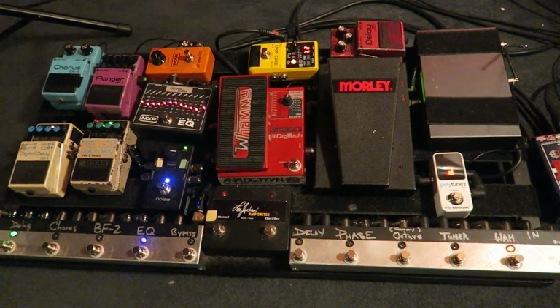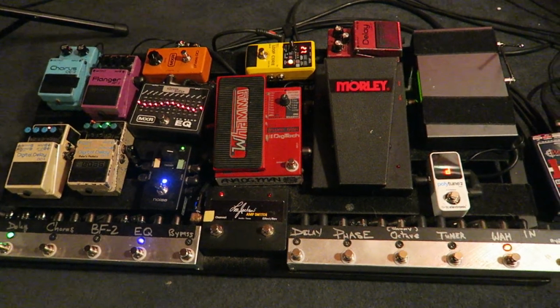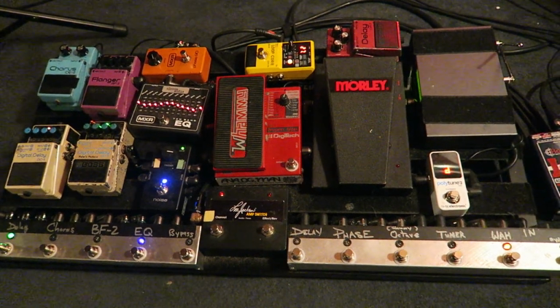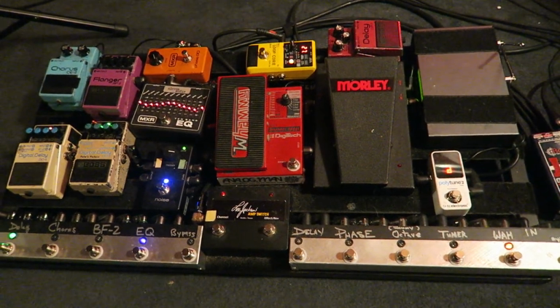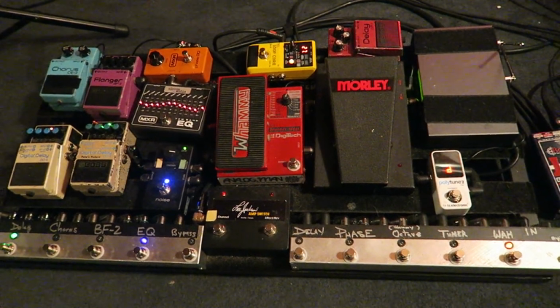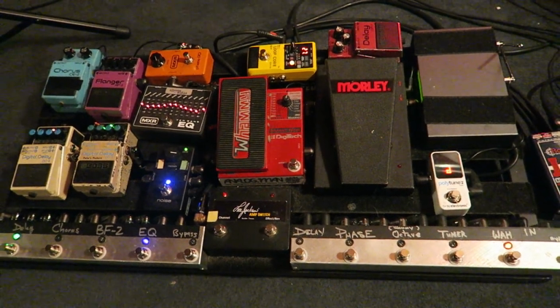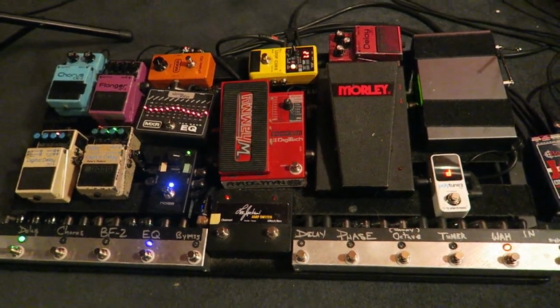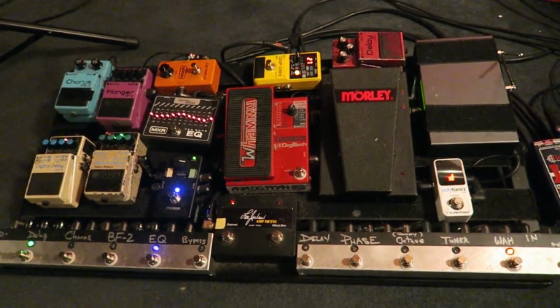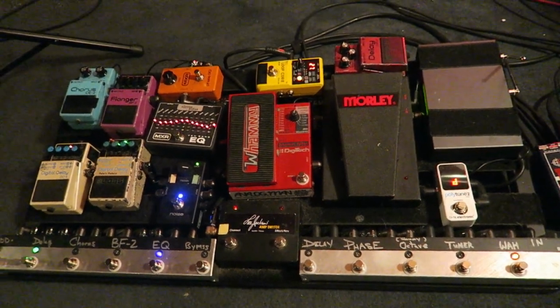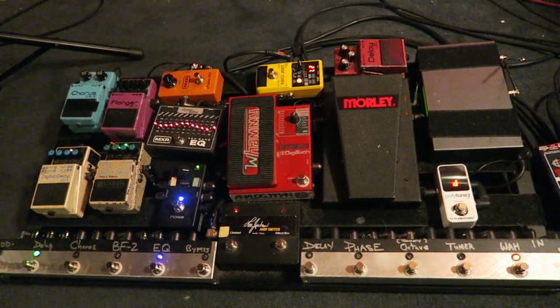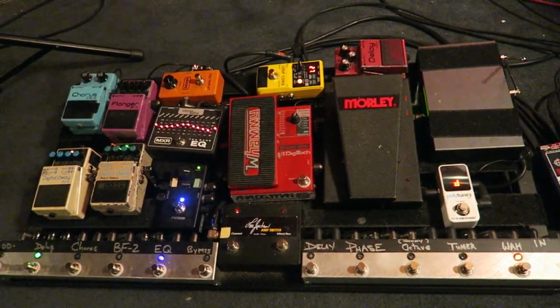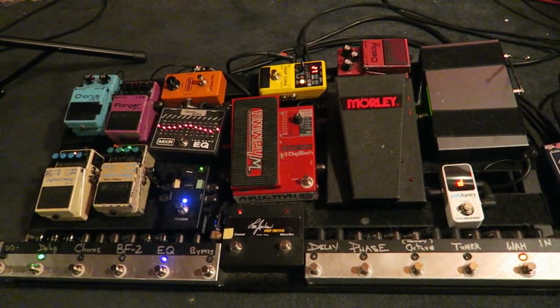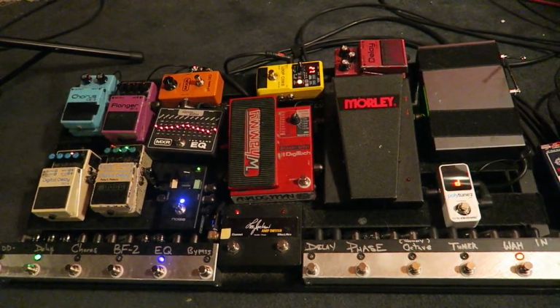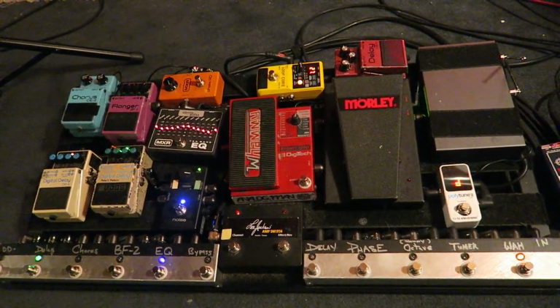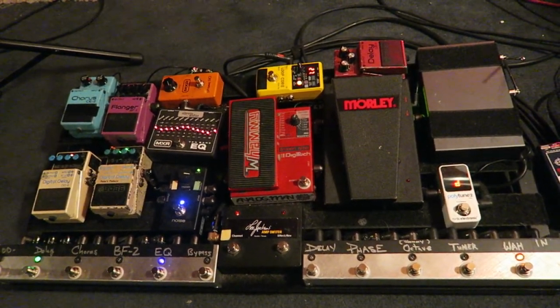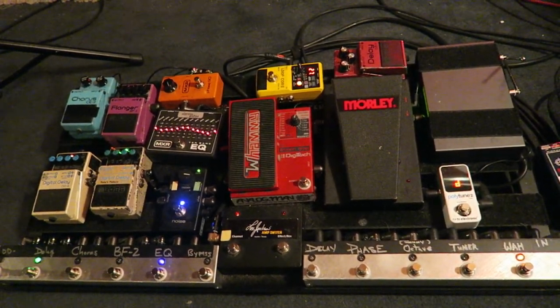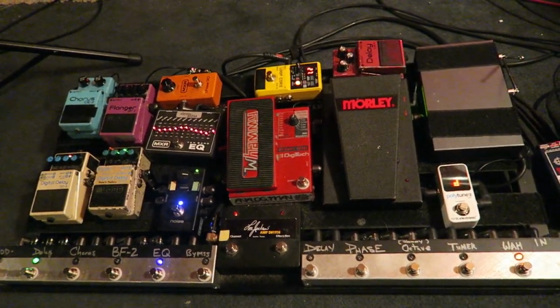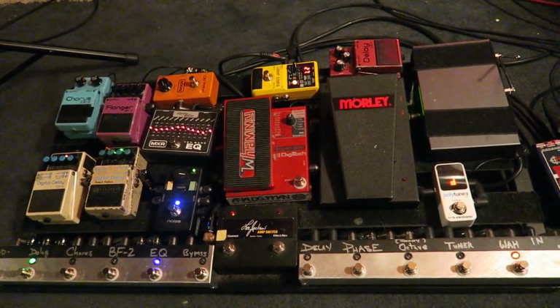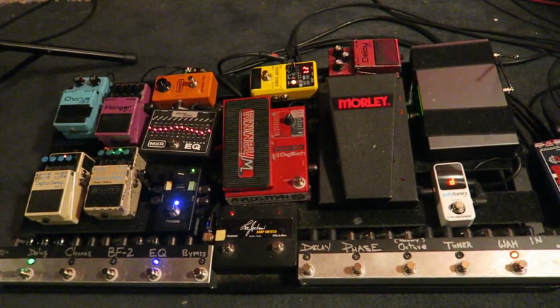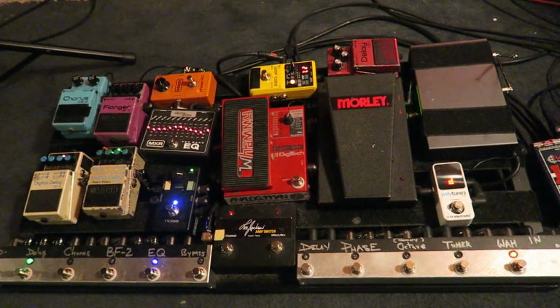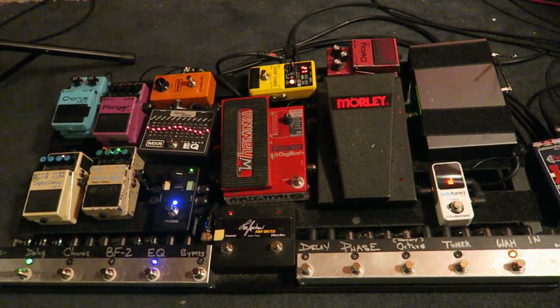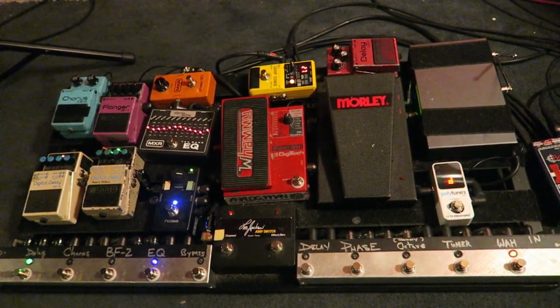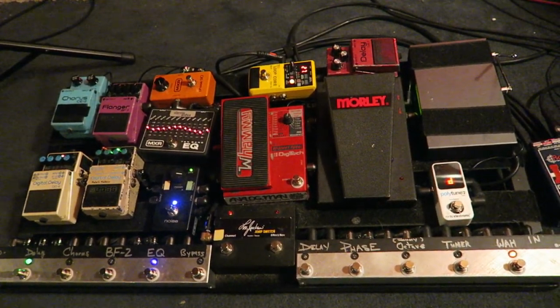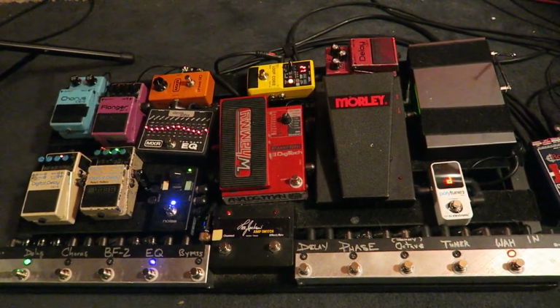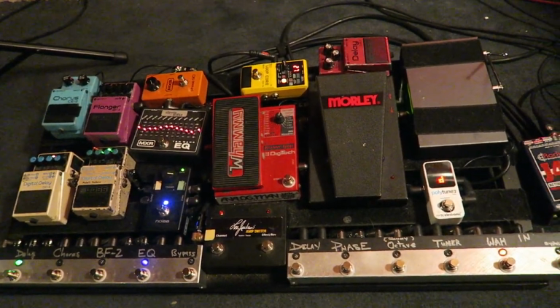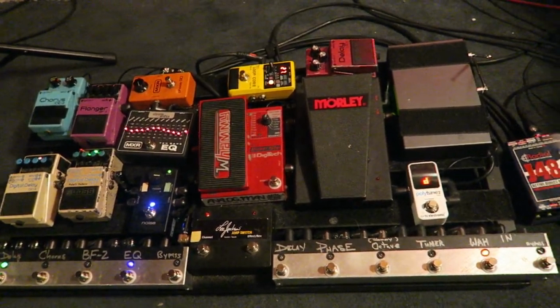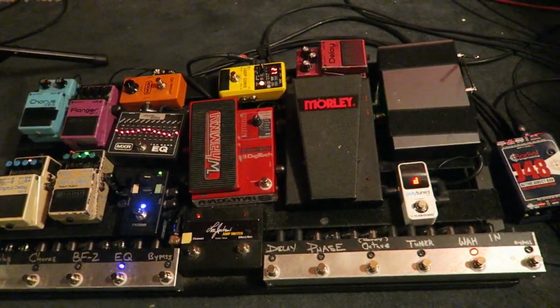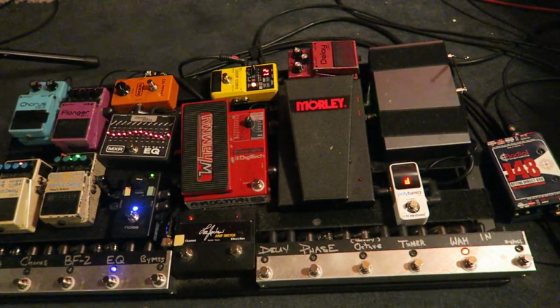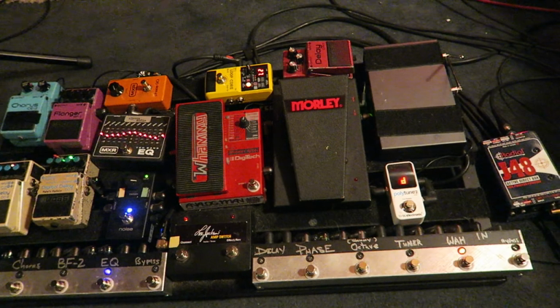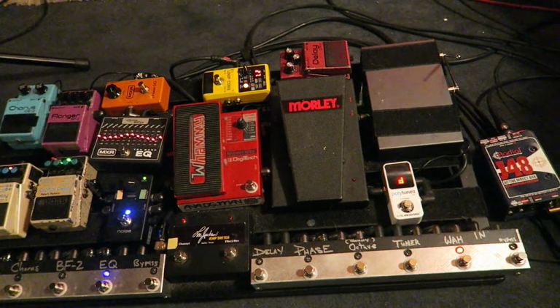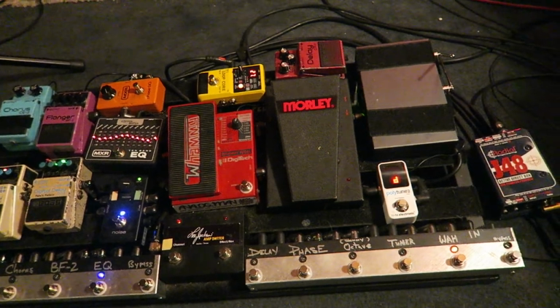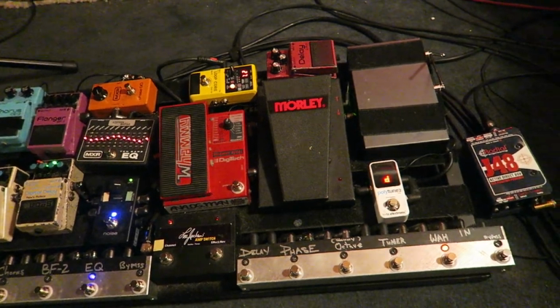Hey guys, what's happening? I wanted to show you guys my board and what I'm doing right now.